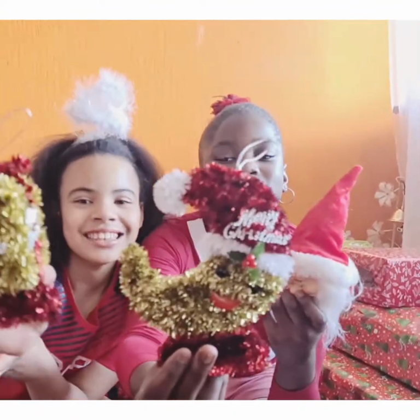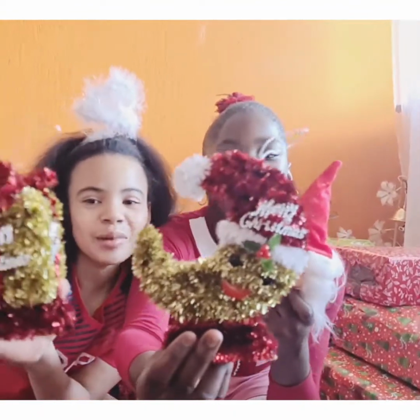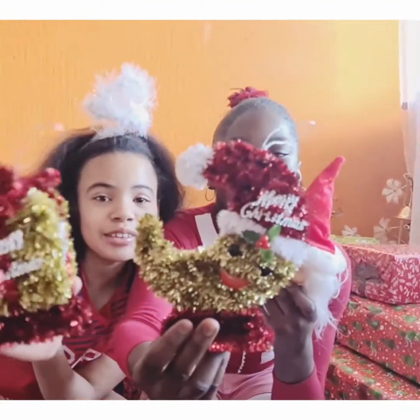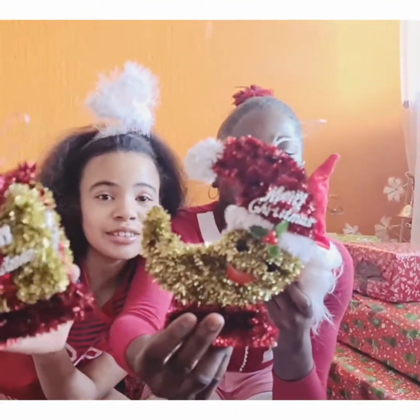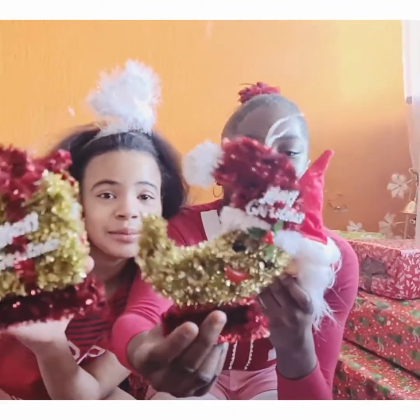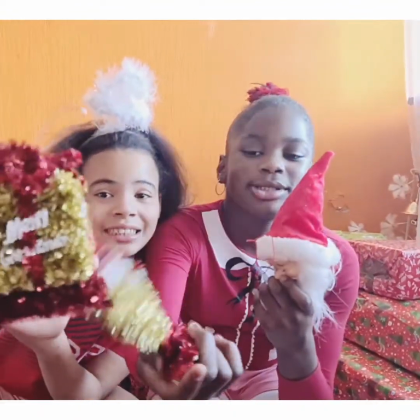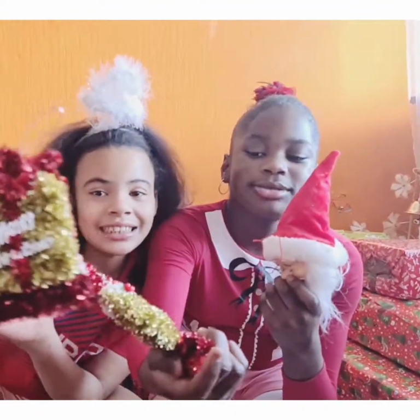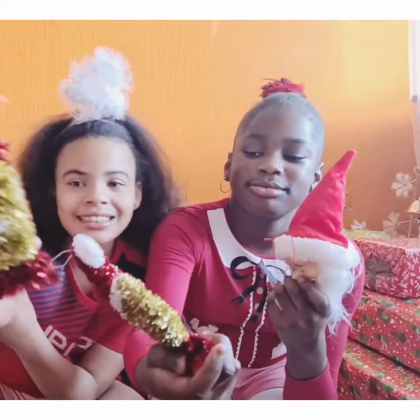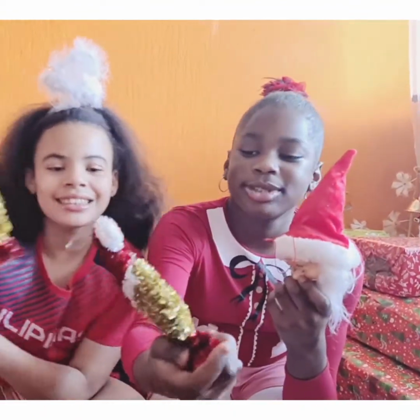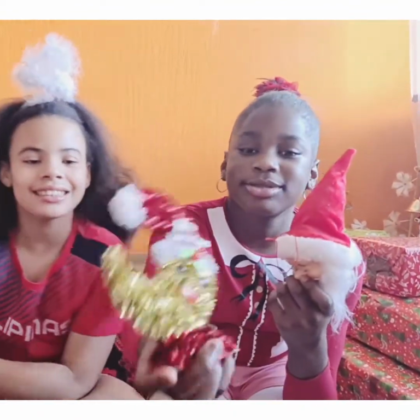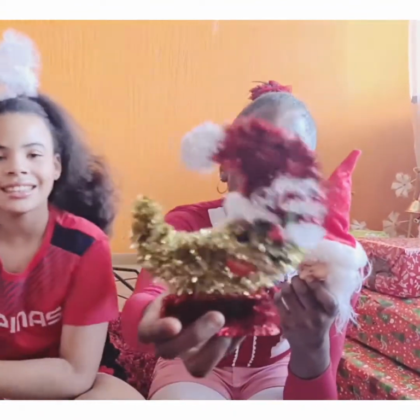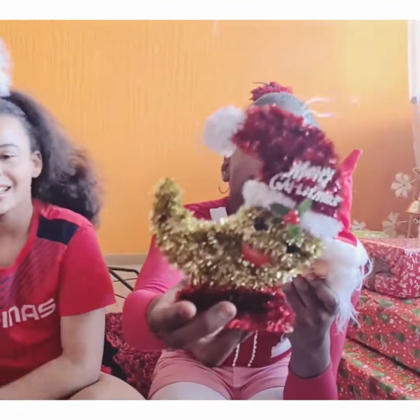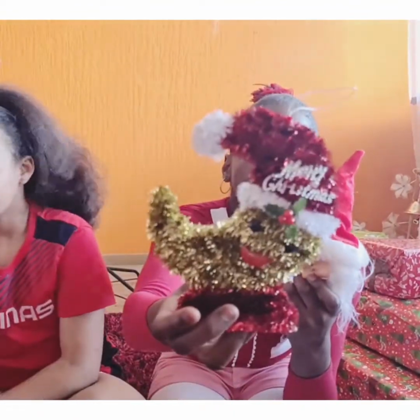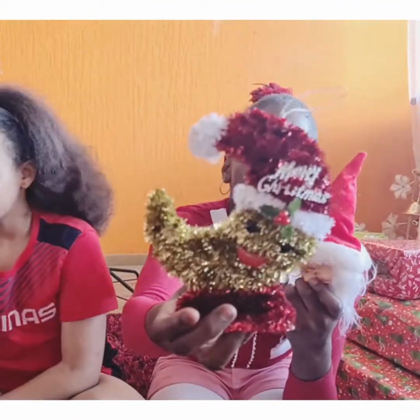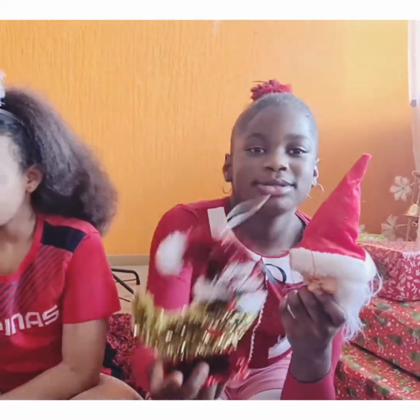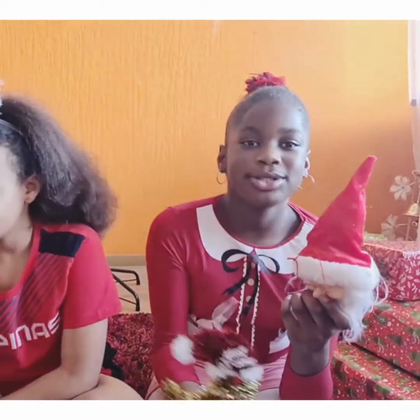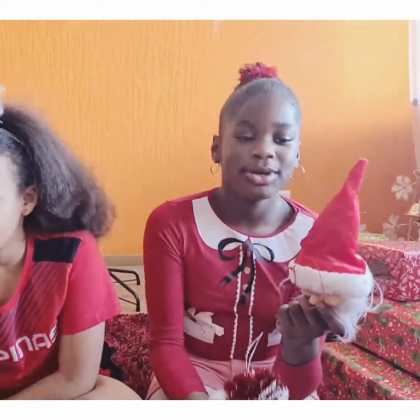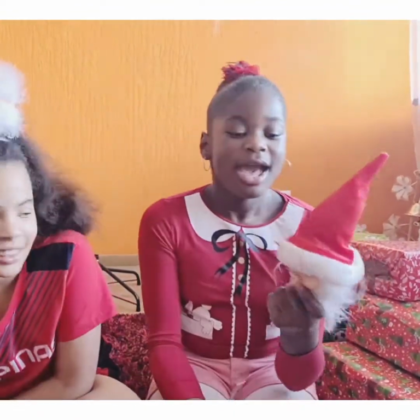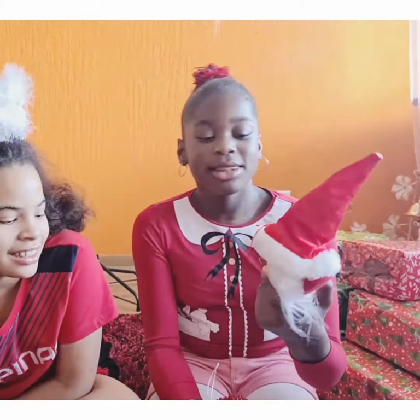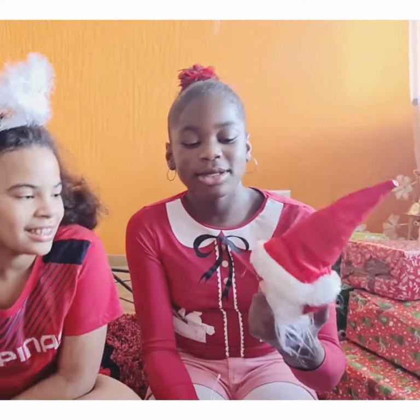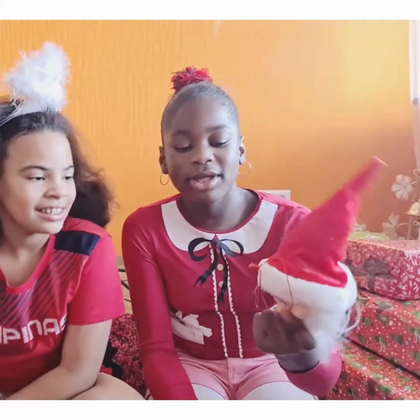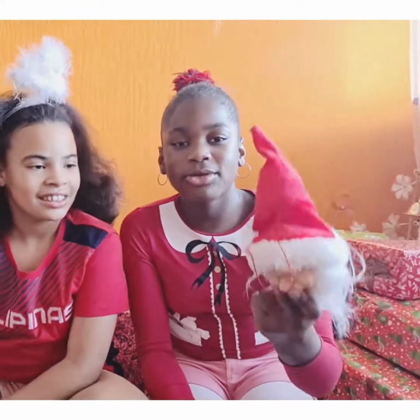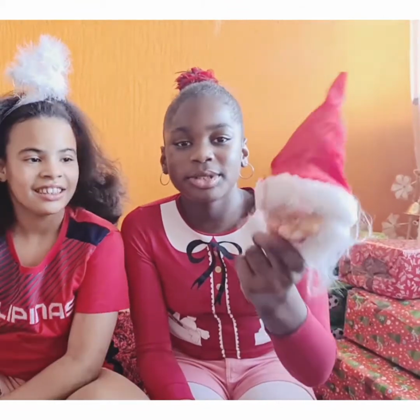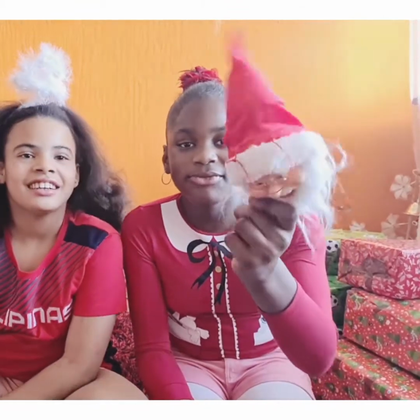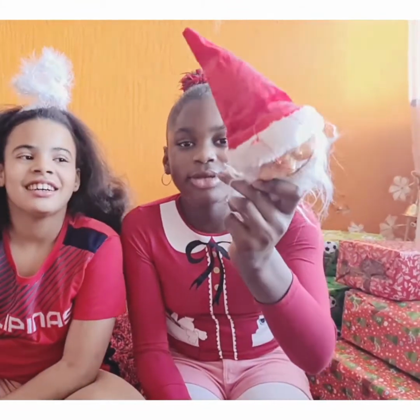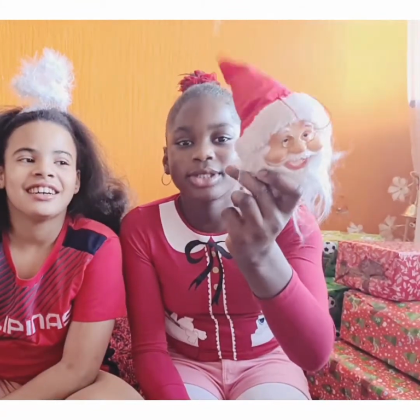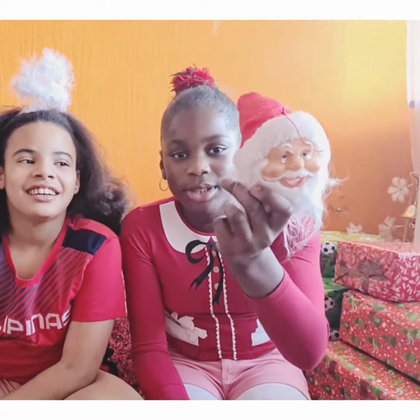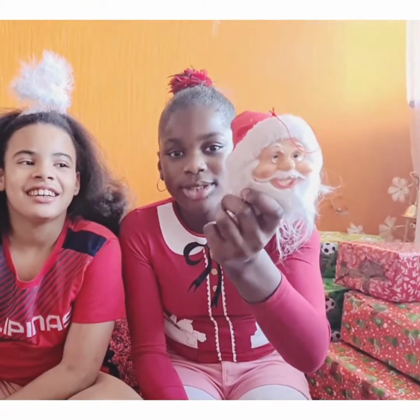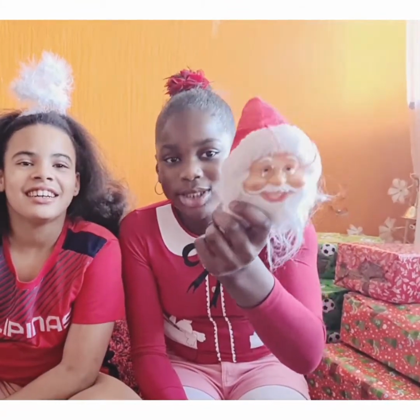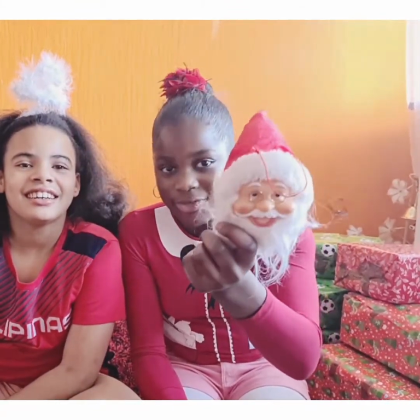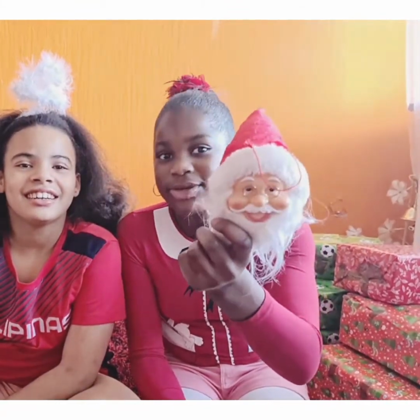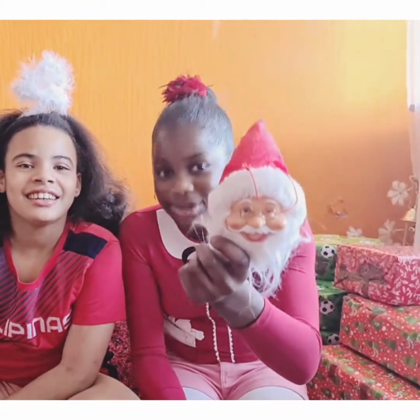It says Merry Christmas! This one does too. And look at Father Christmas — I'm Father Christmas!